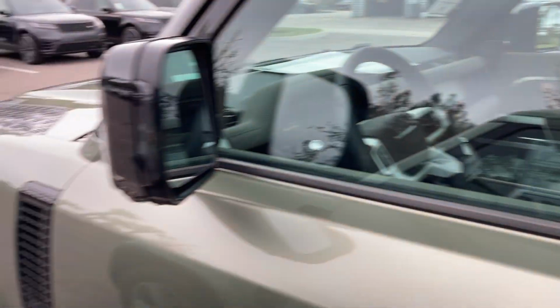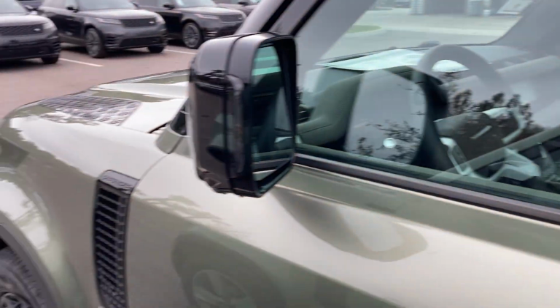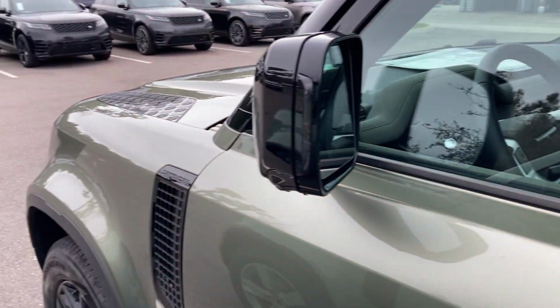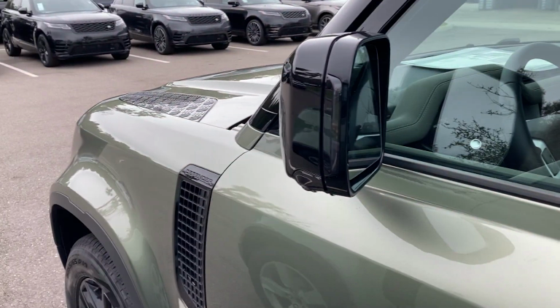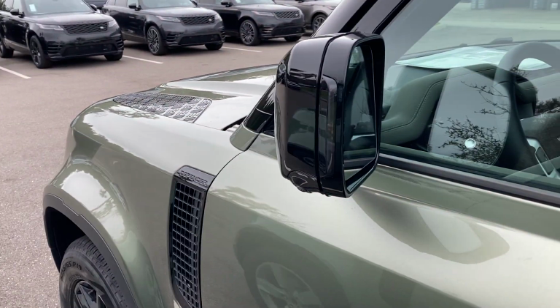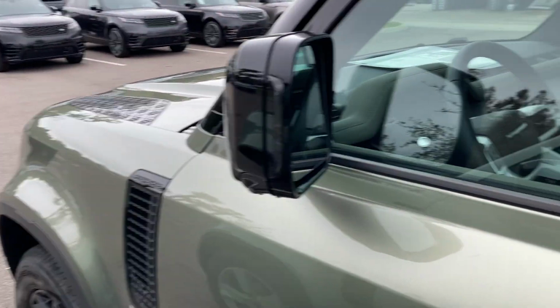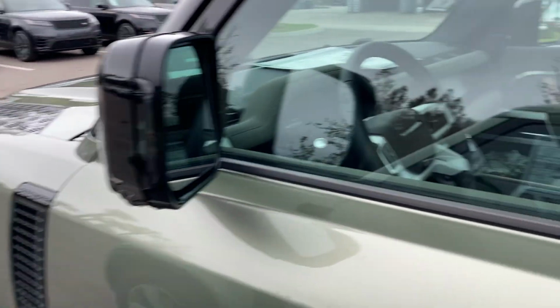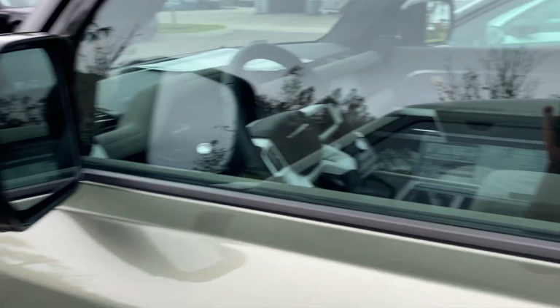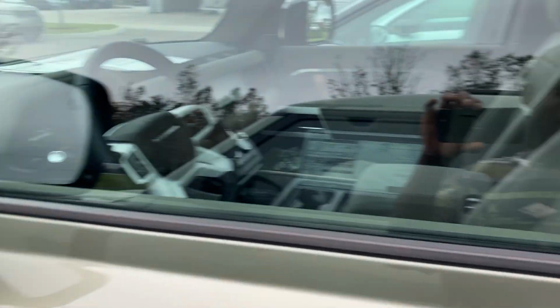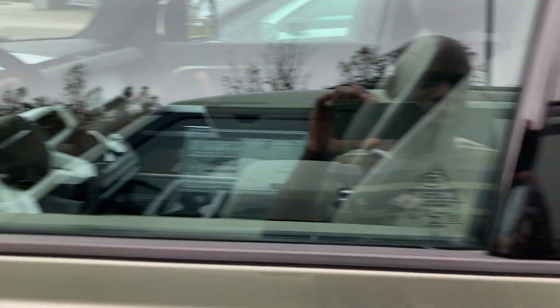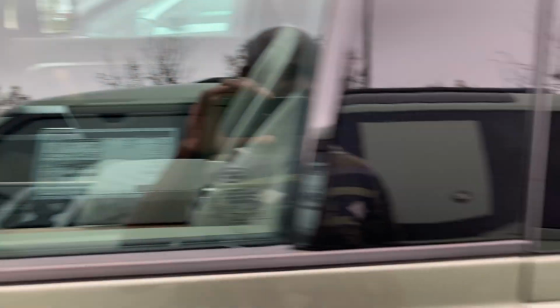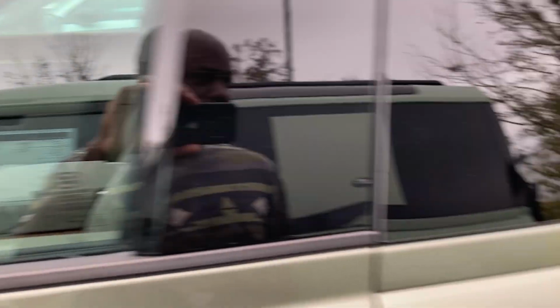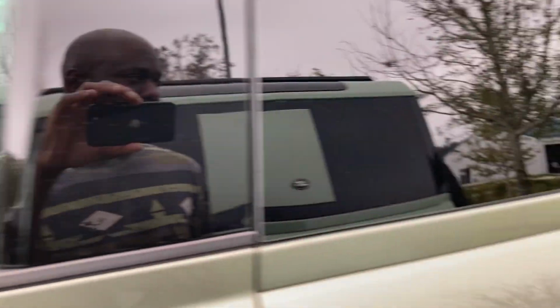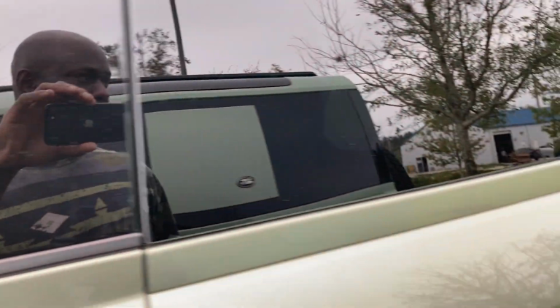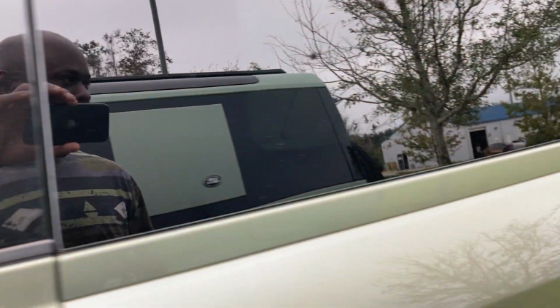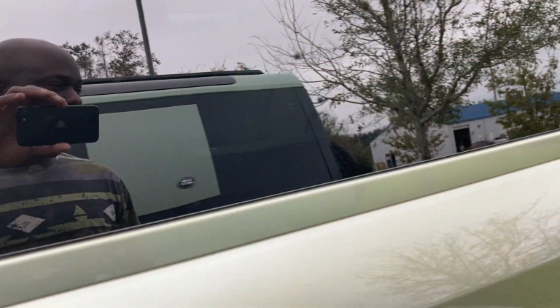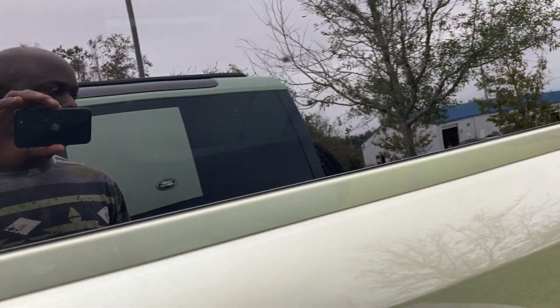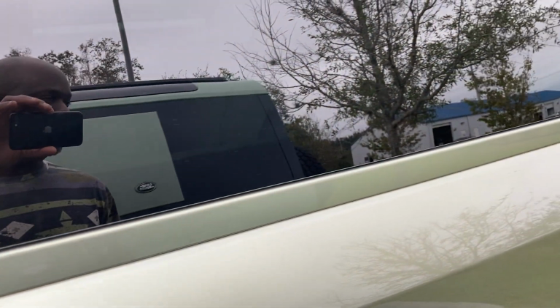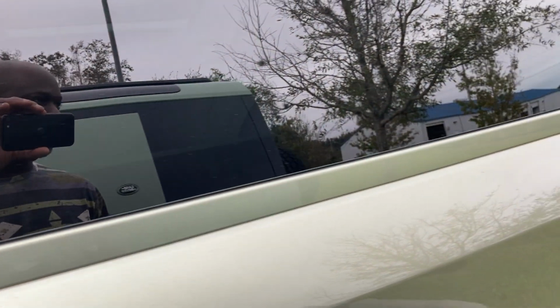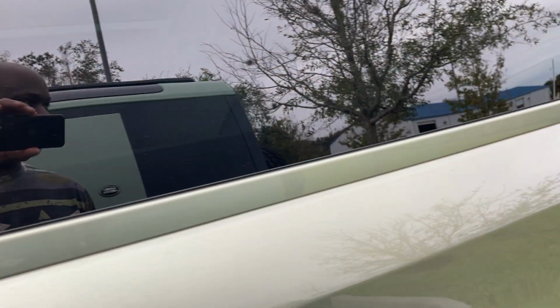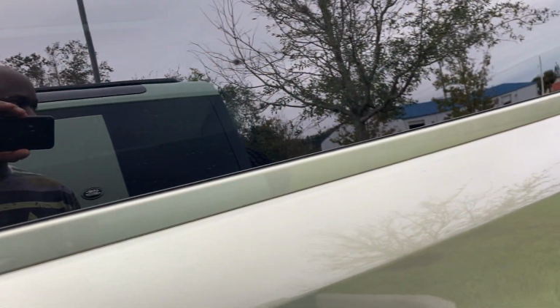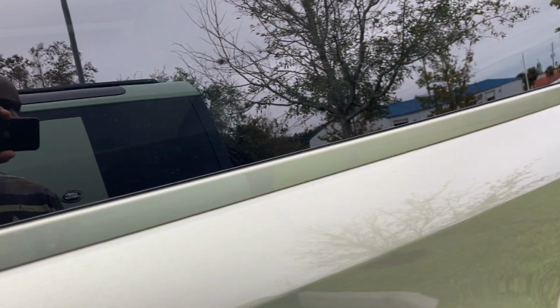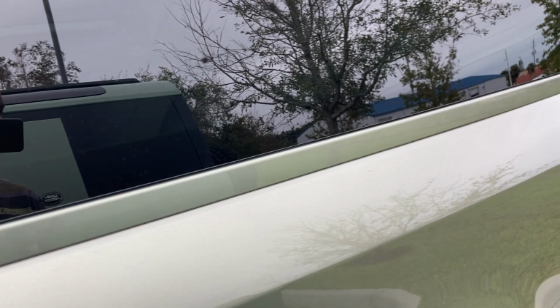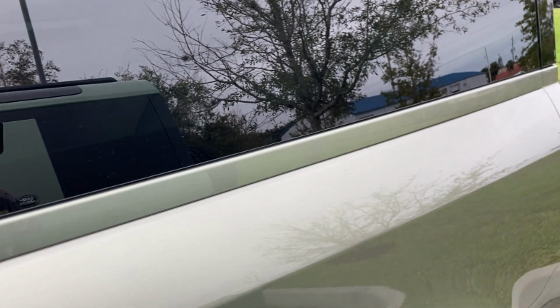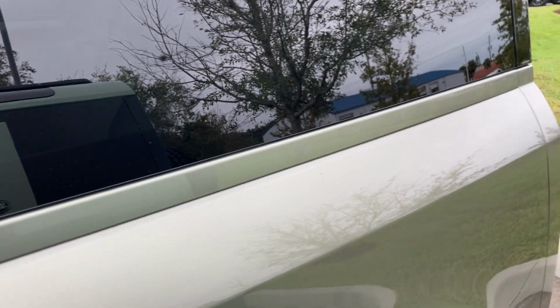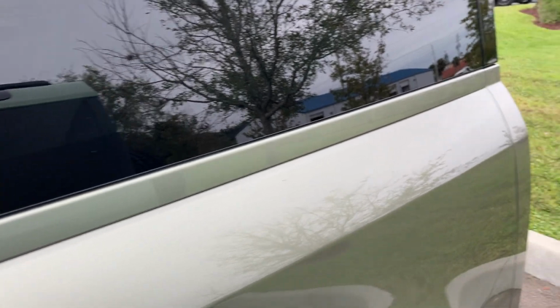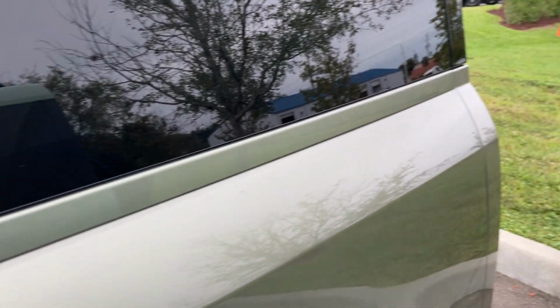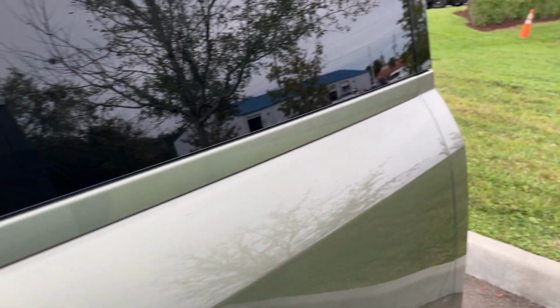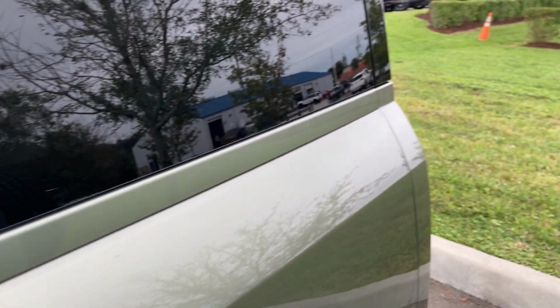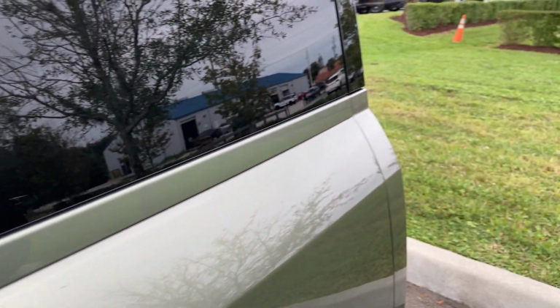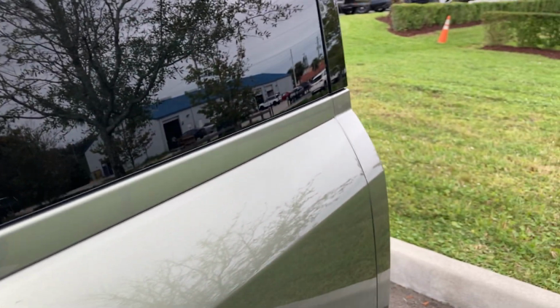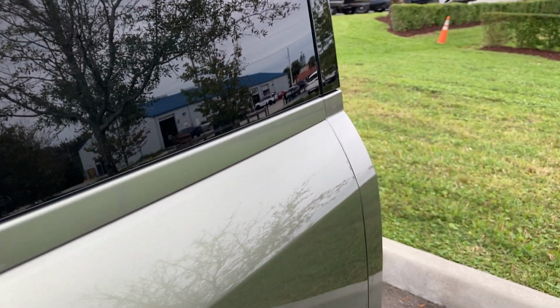Hello everyone. Thank you for joining me today. I'll show you this brand spanking new 2023 Range Rover Defender 90S.